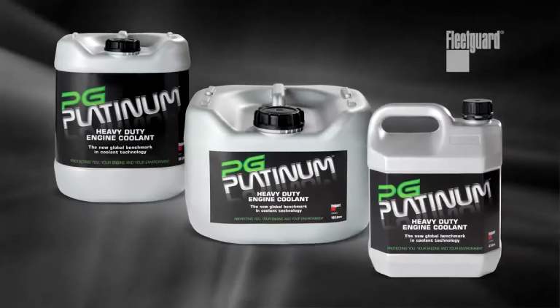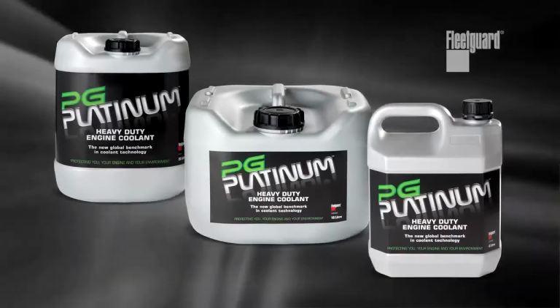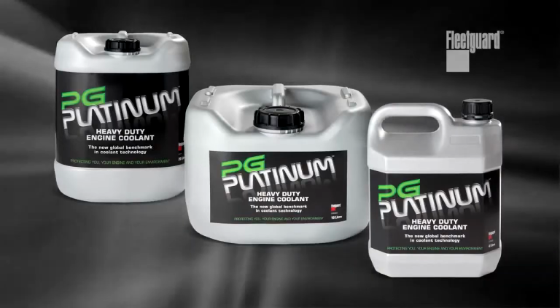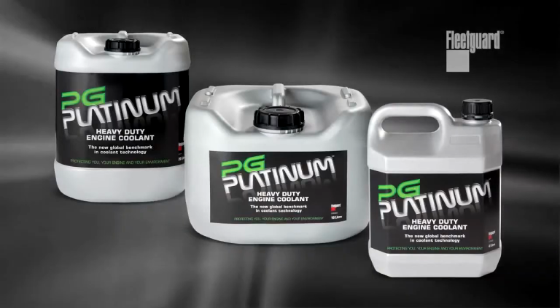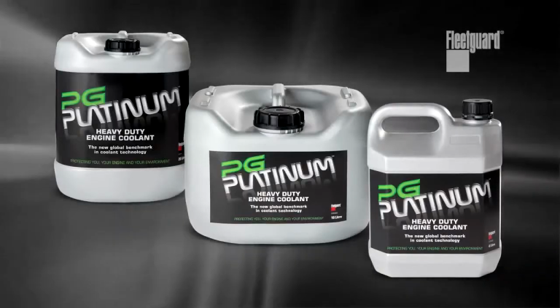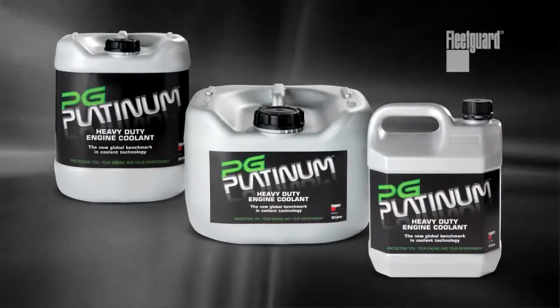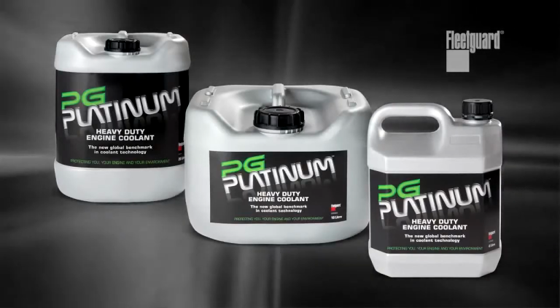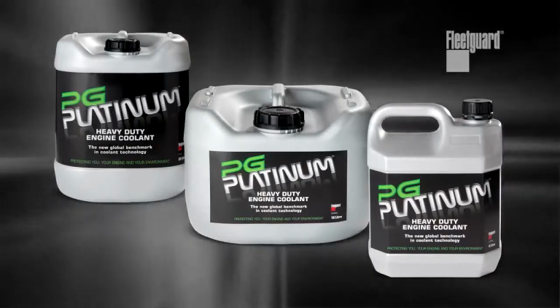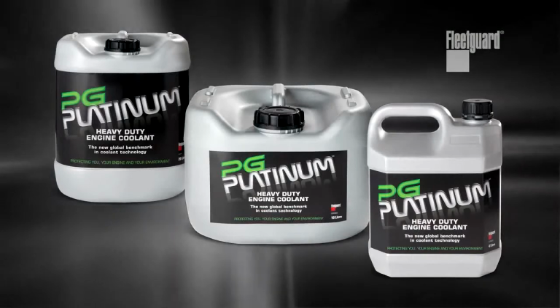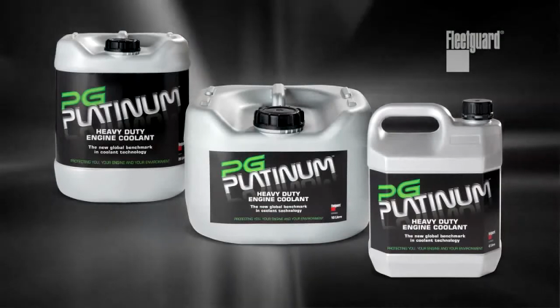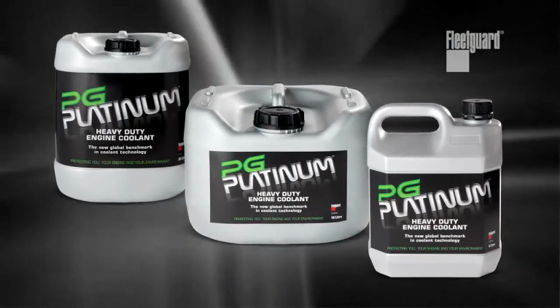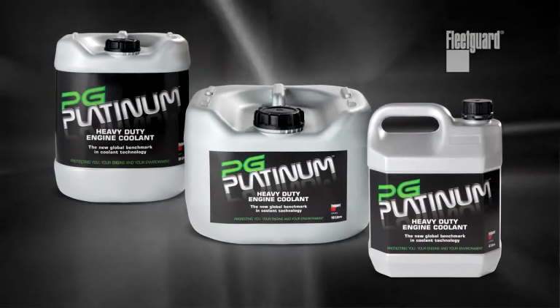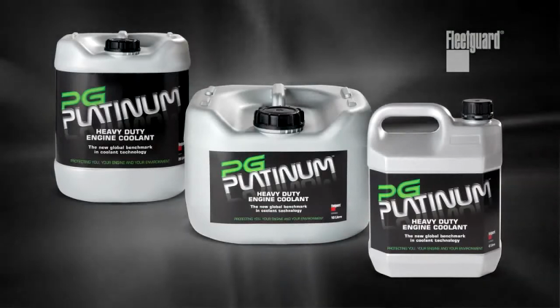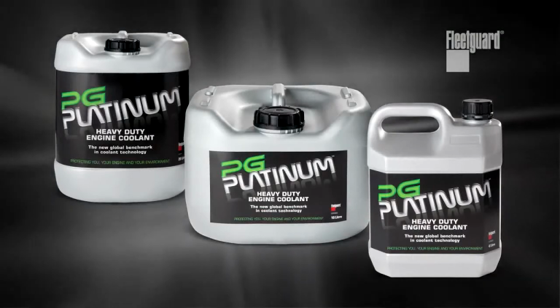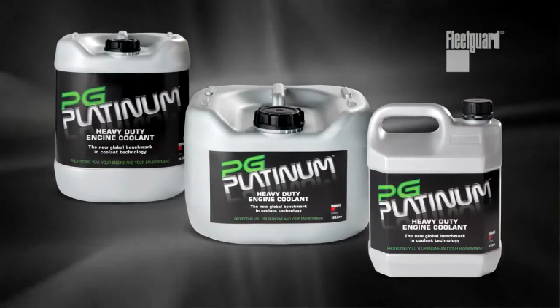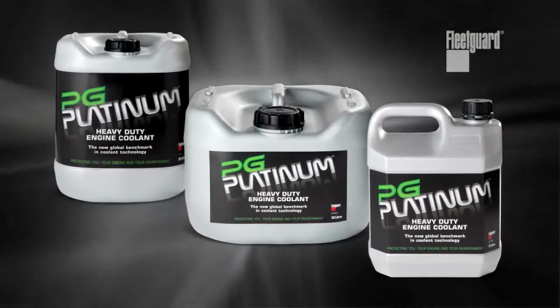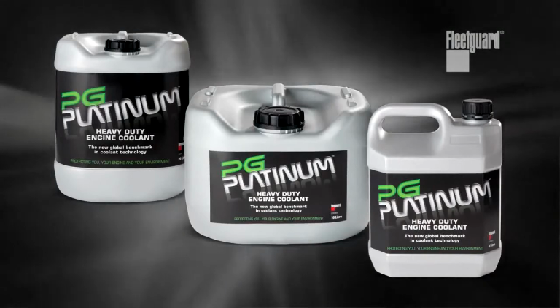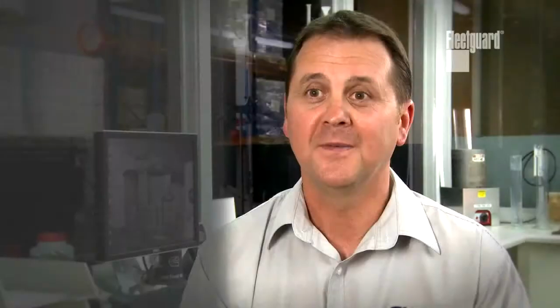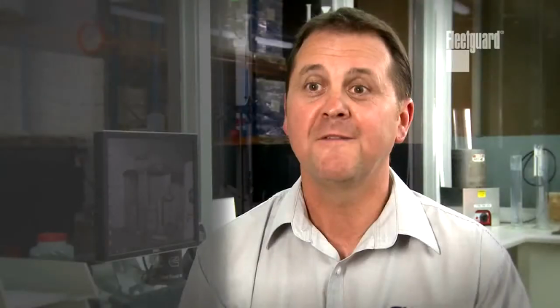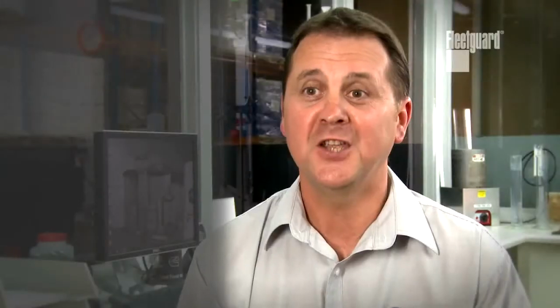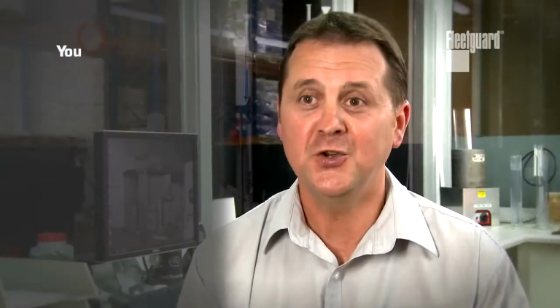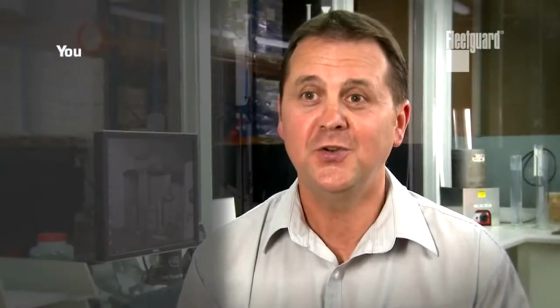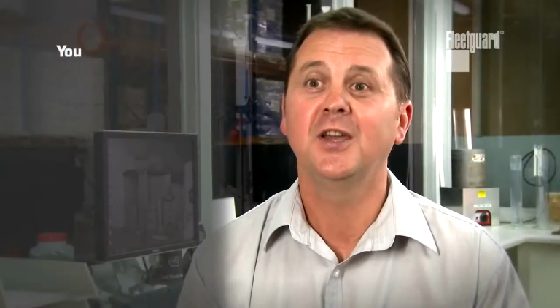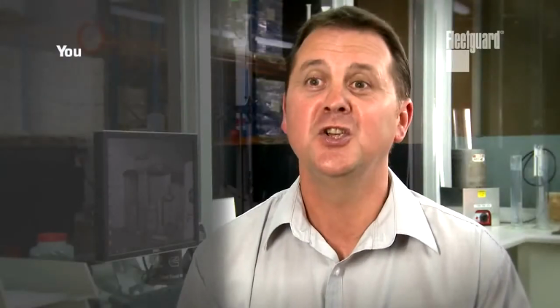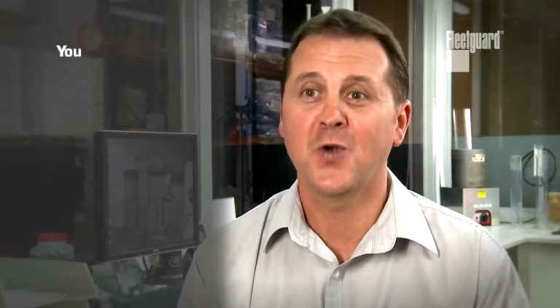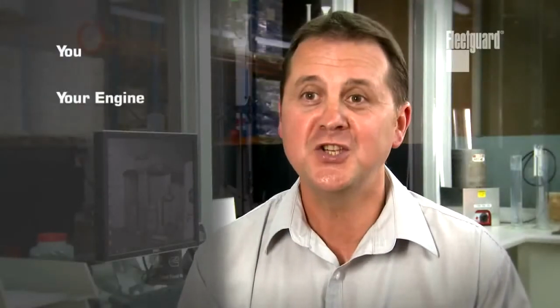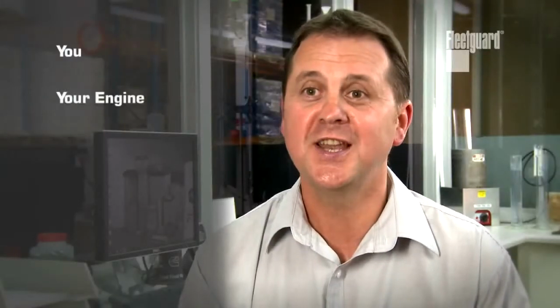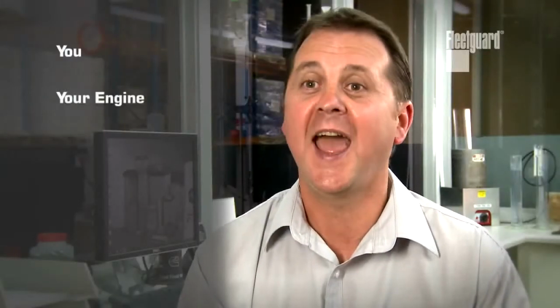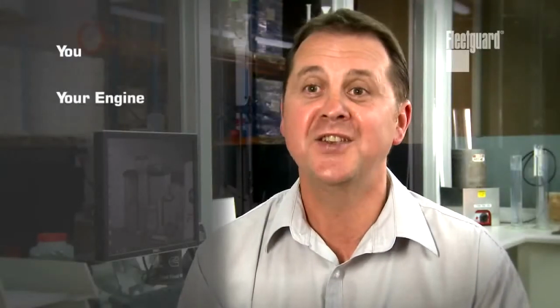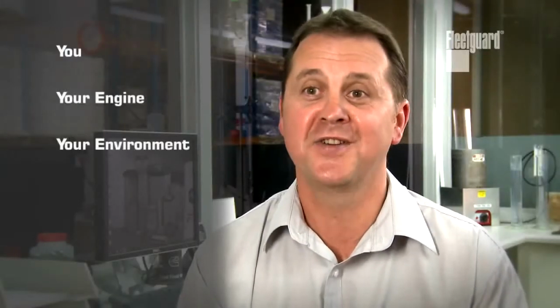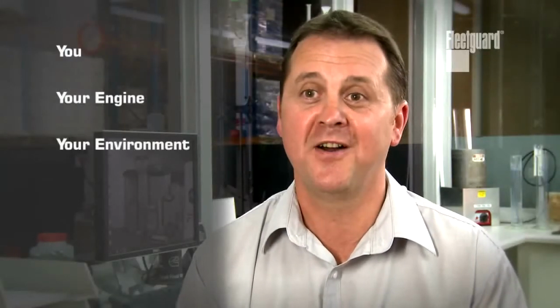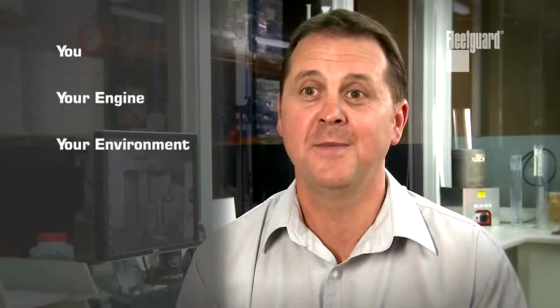All coolants are not created equal. PG Platinum — for you, your engine, and your environment.